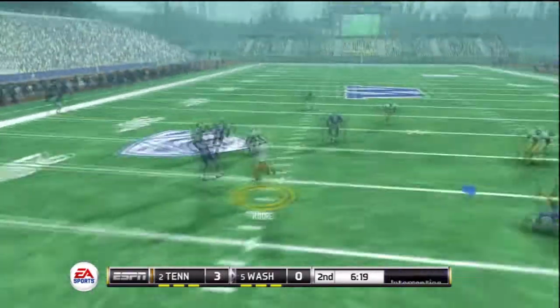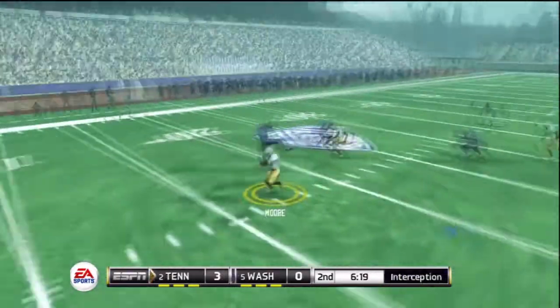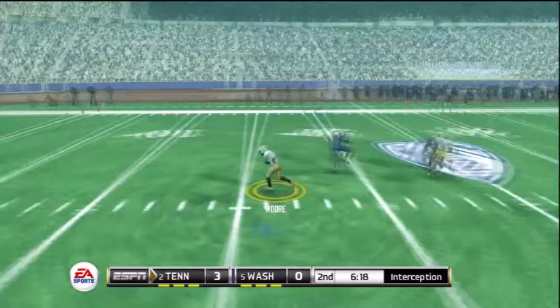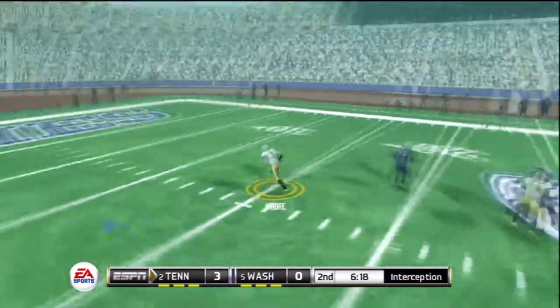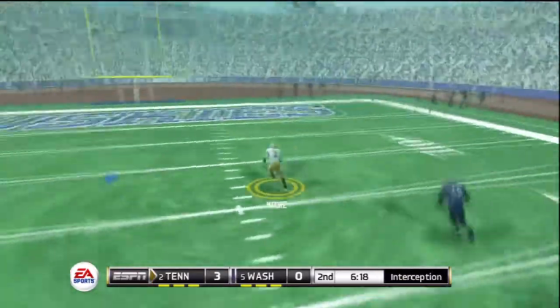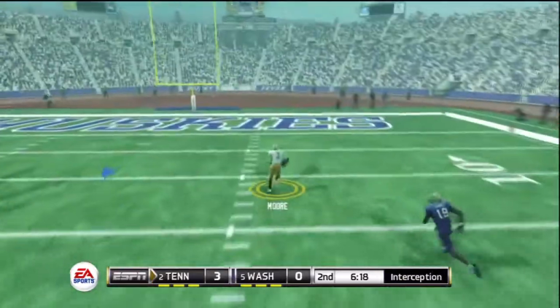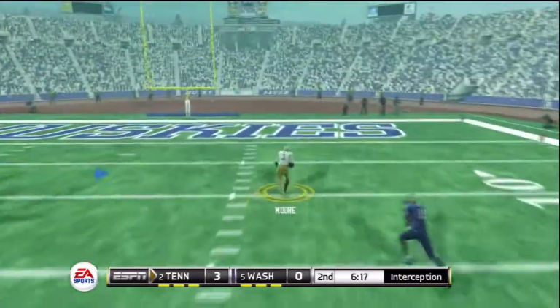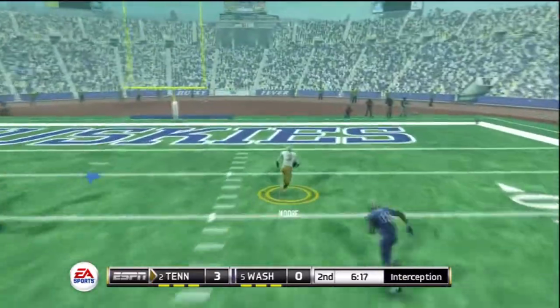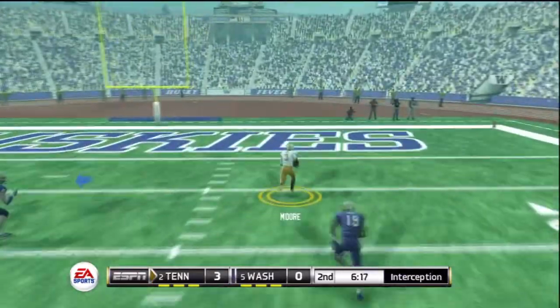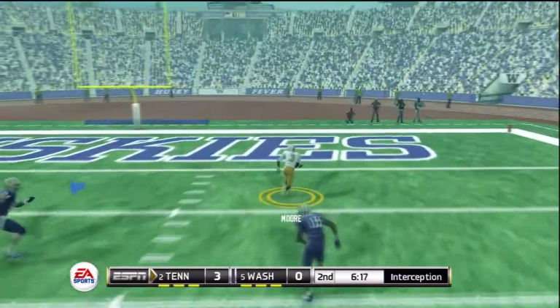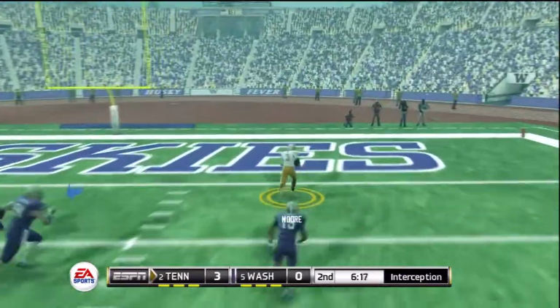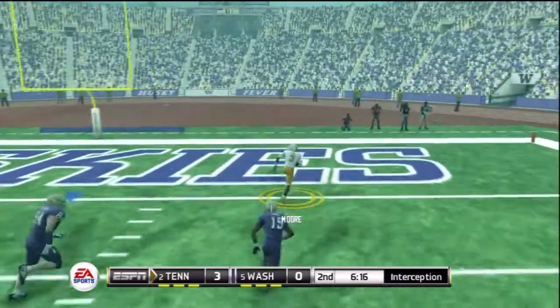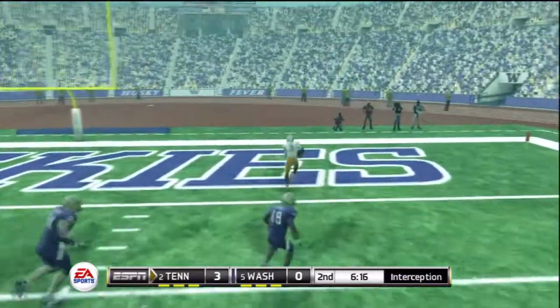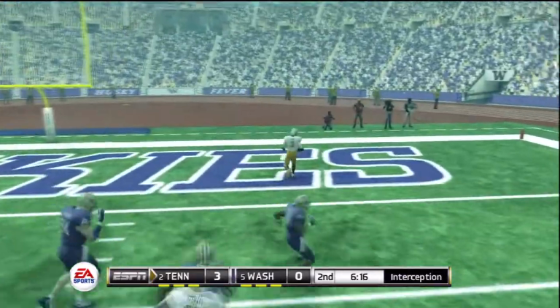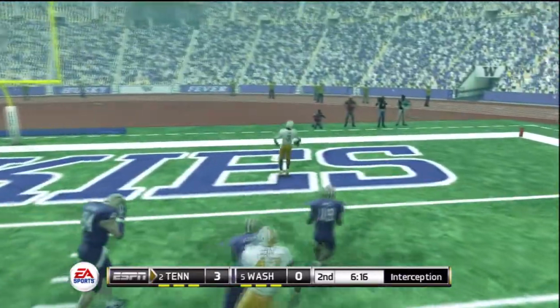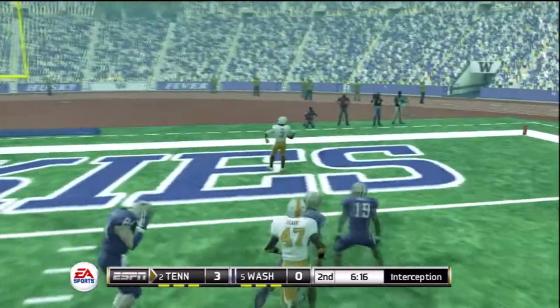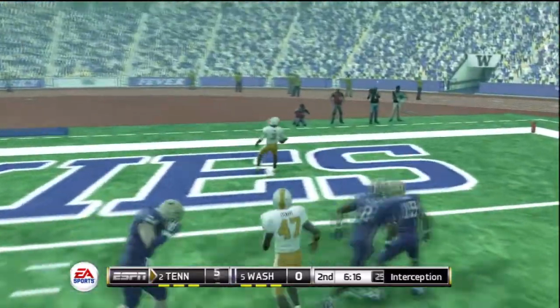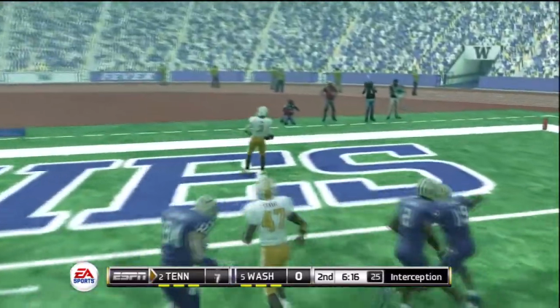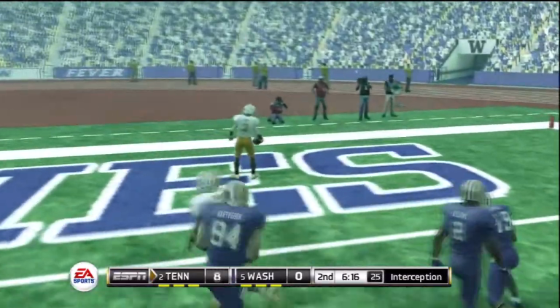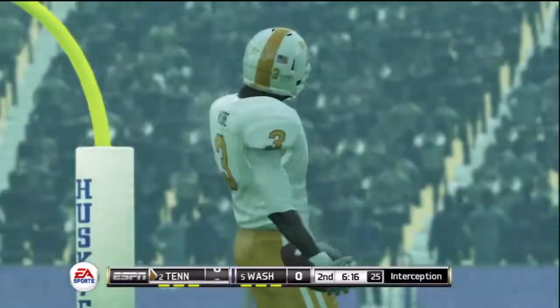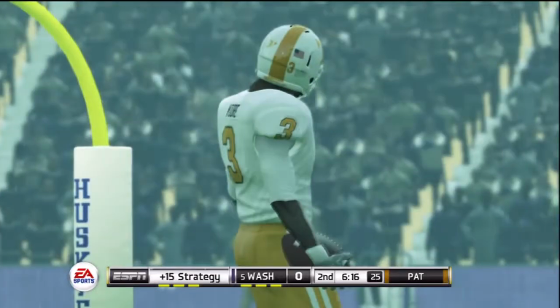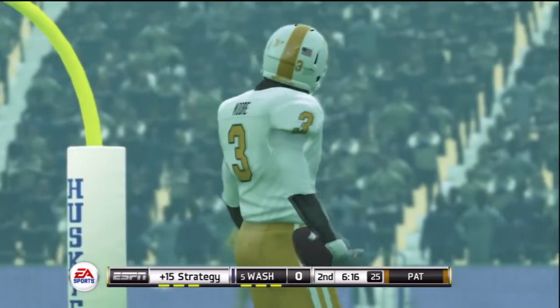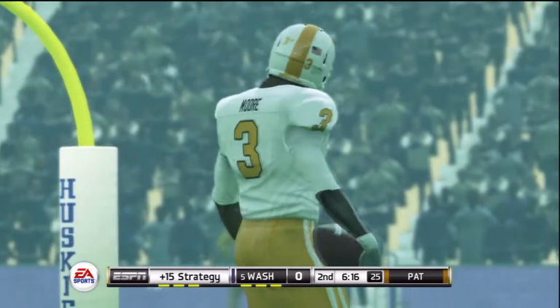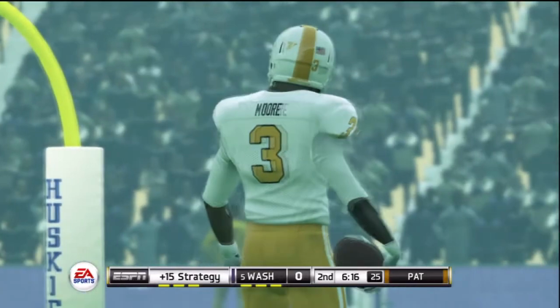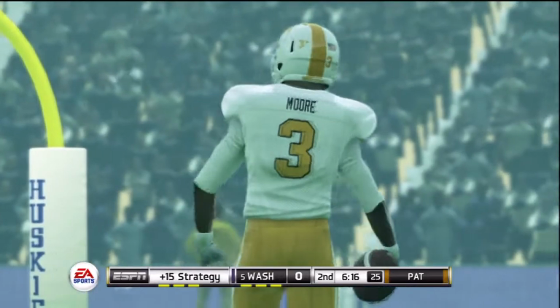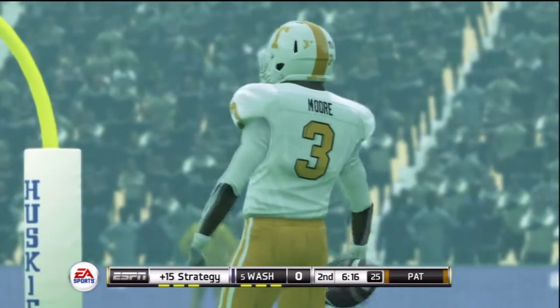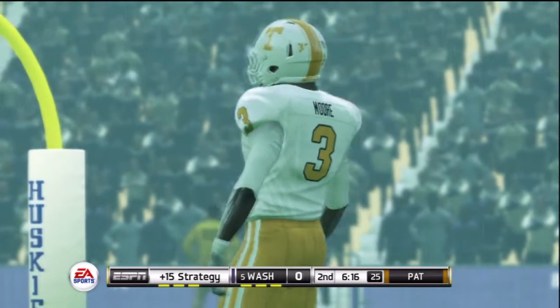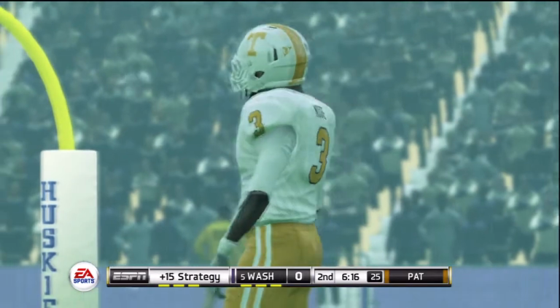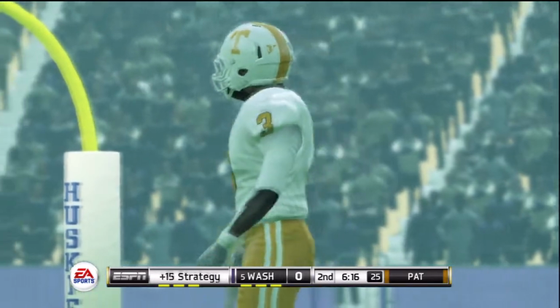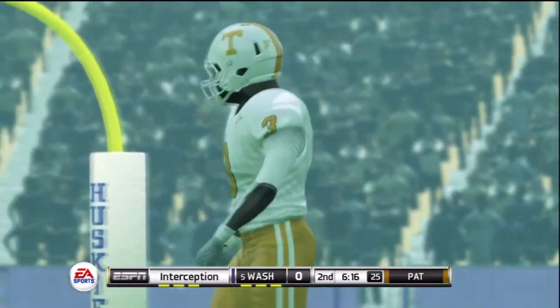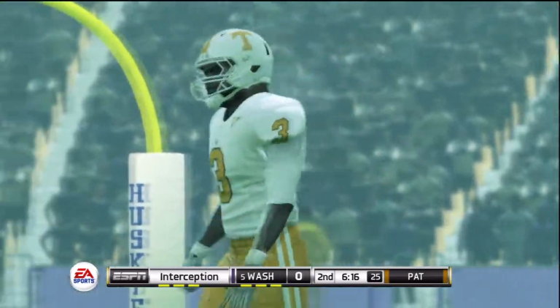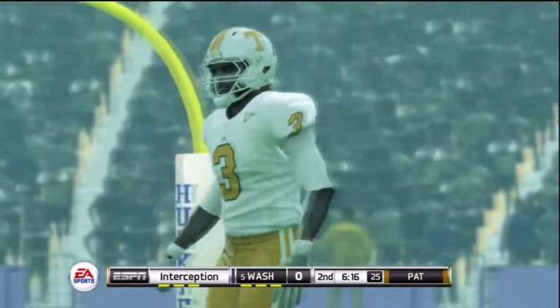Dangerous throw — this one's picked off, touchdown! A great play by the defender to give his team six points.